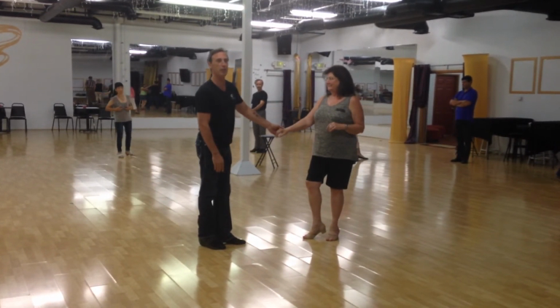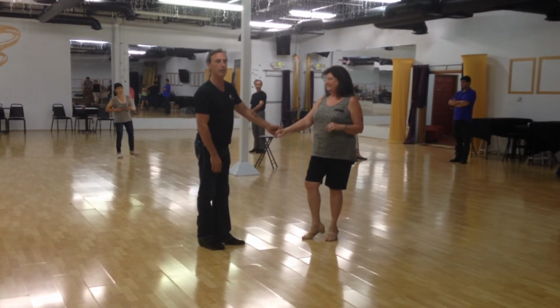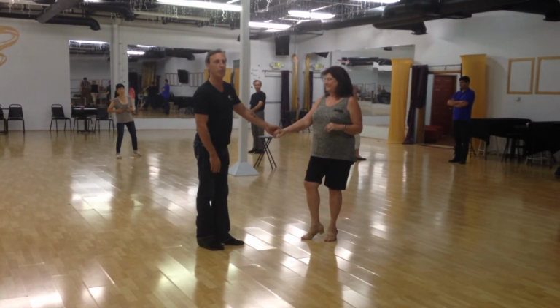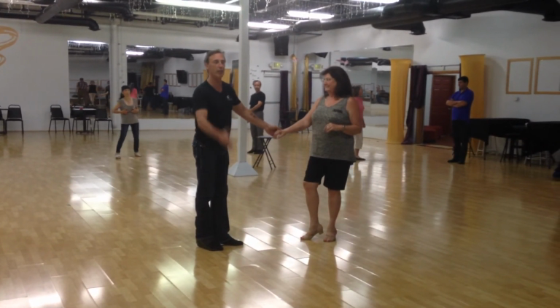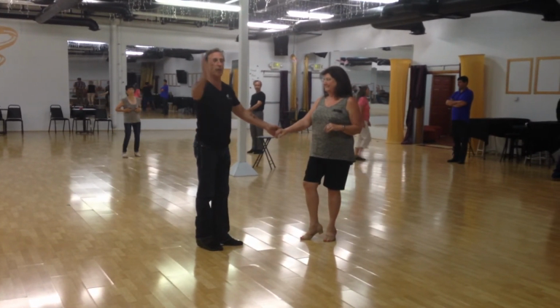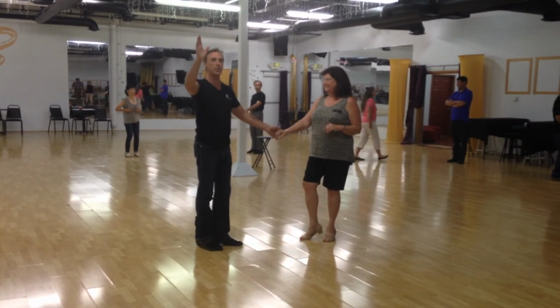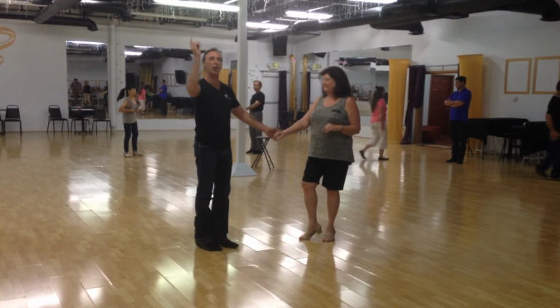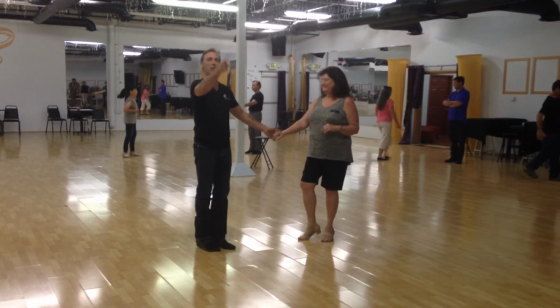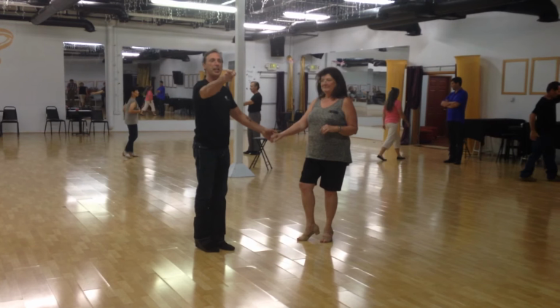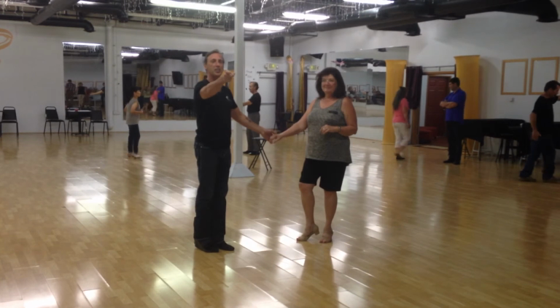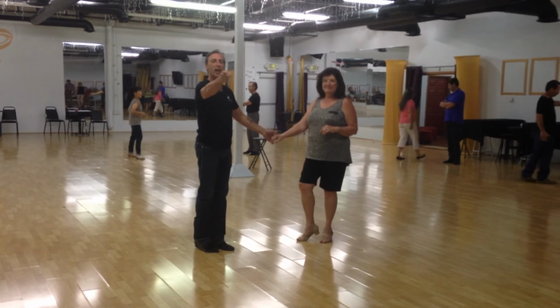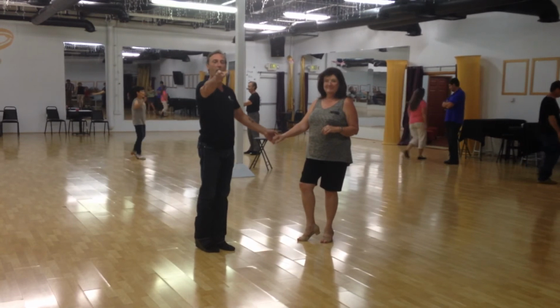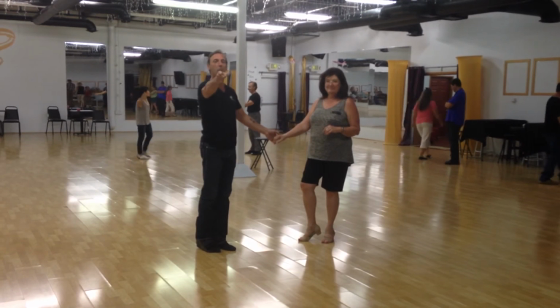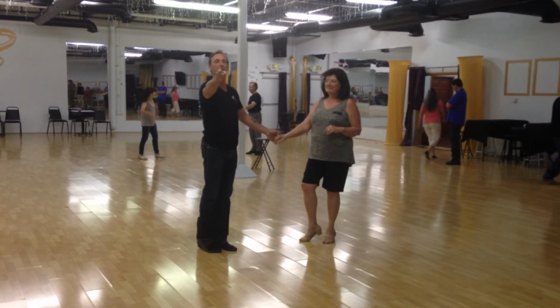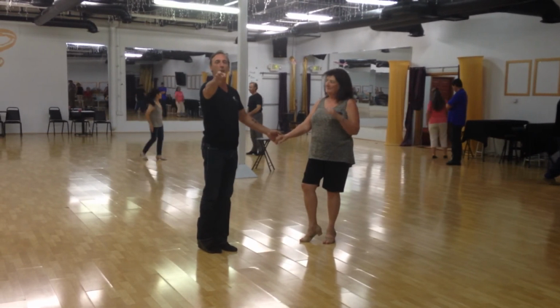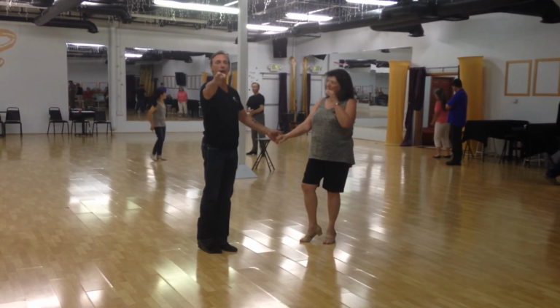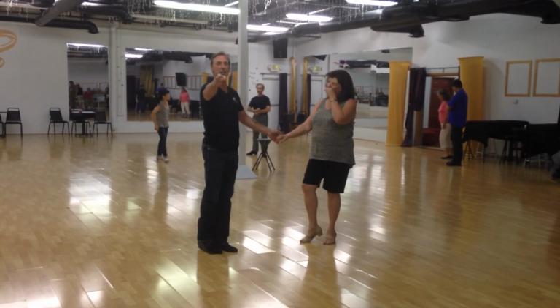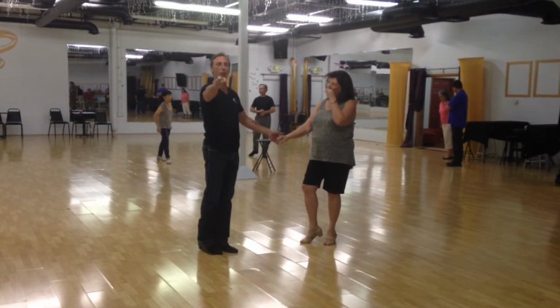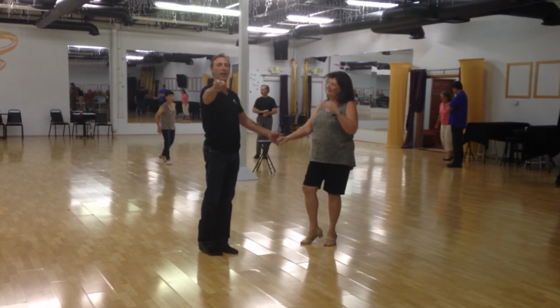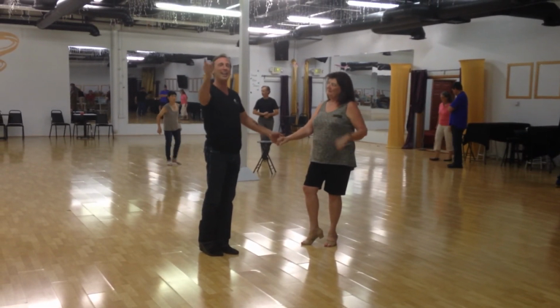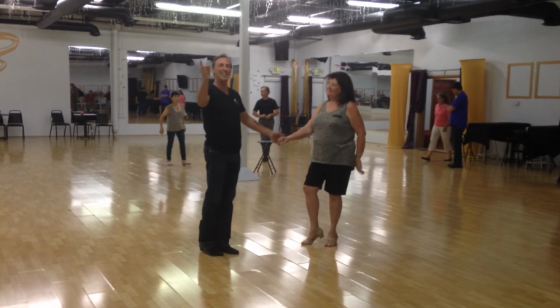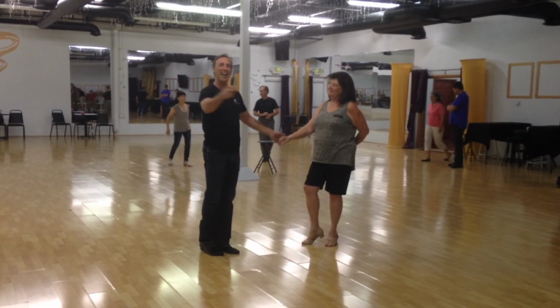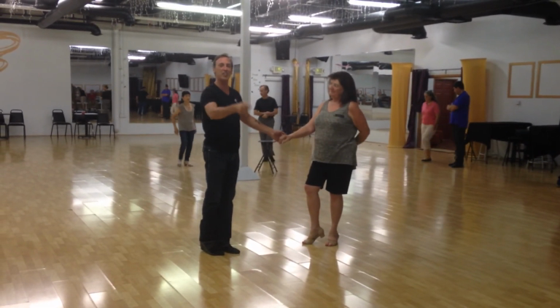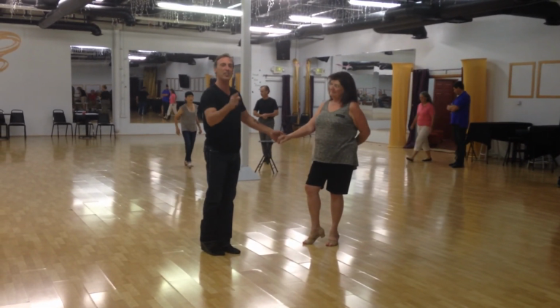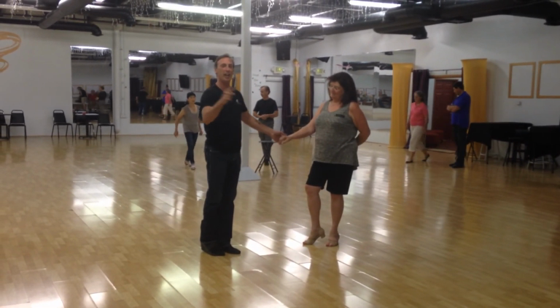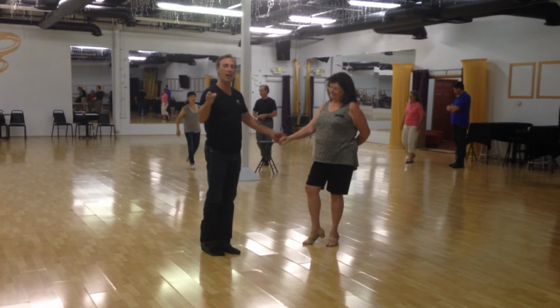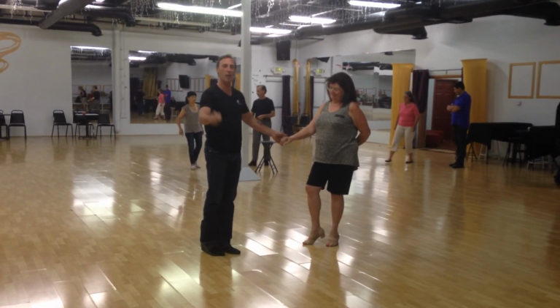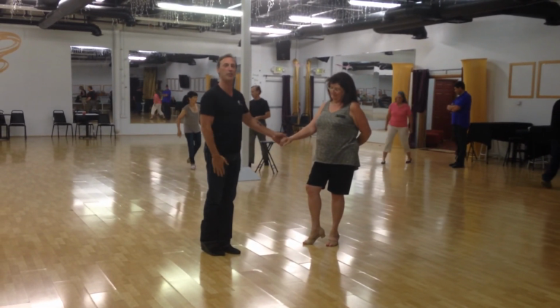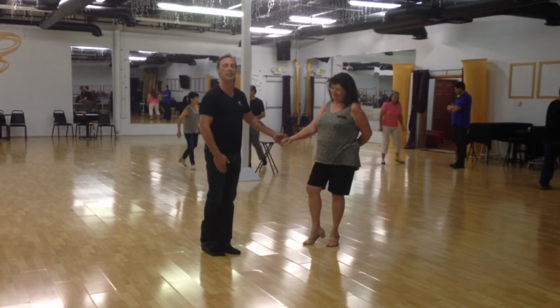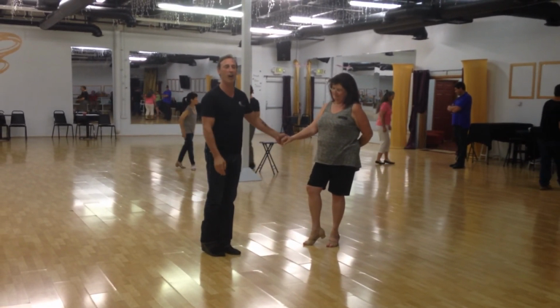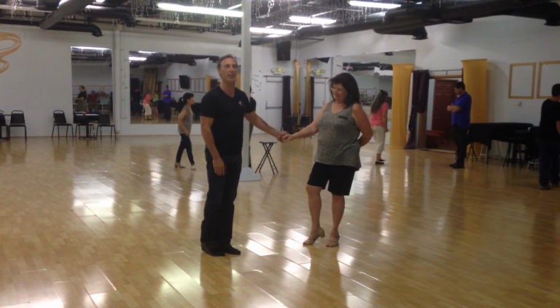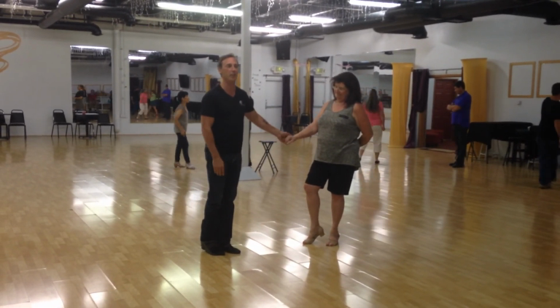So thank you very much. Go to MunsonDance.com — M-U-N-S-O-N Dance.com. All right, thank you.